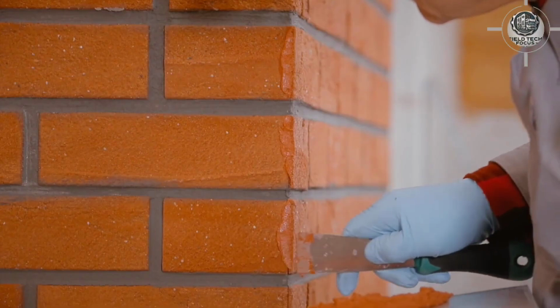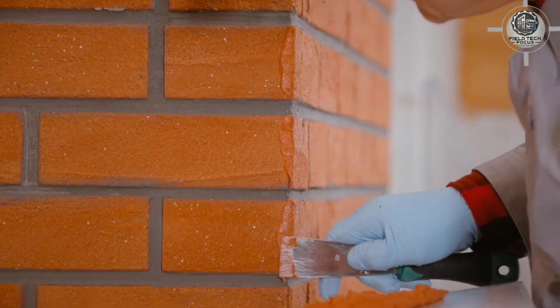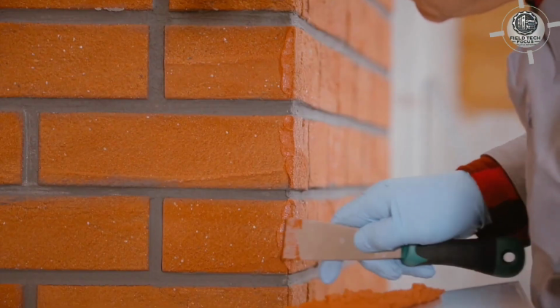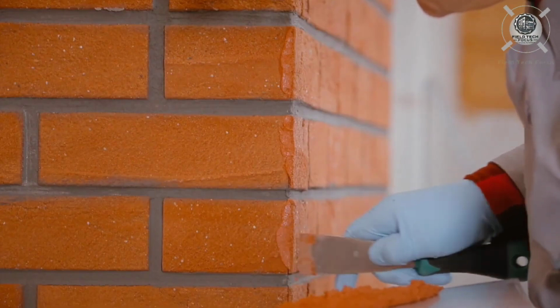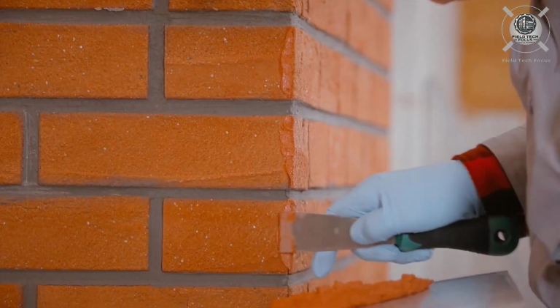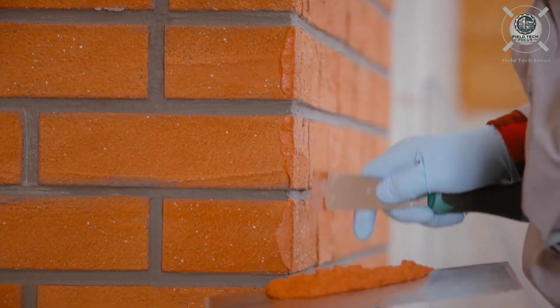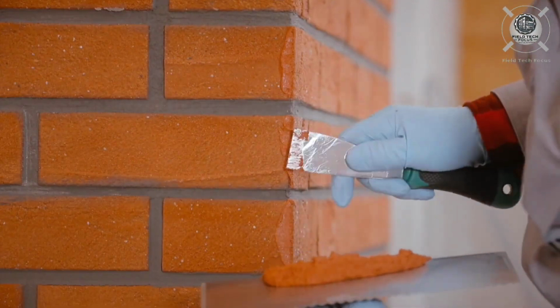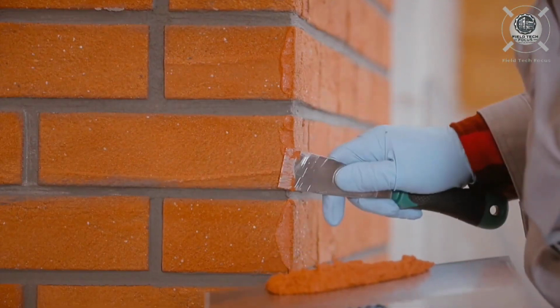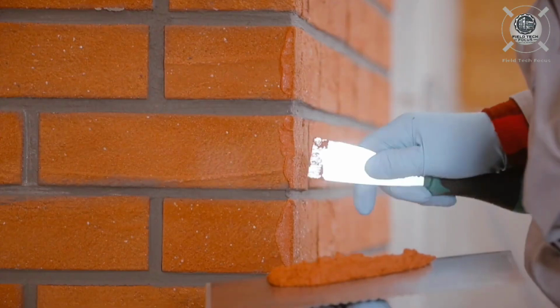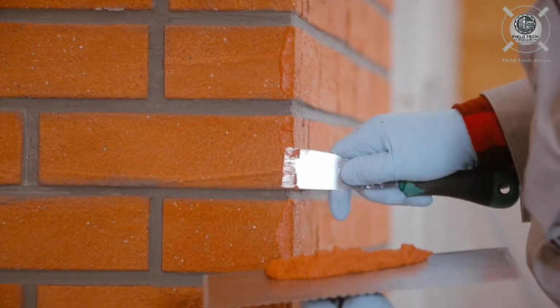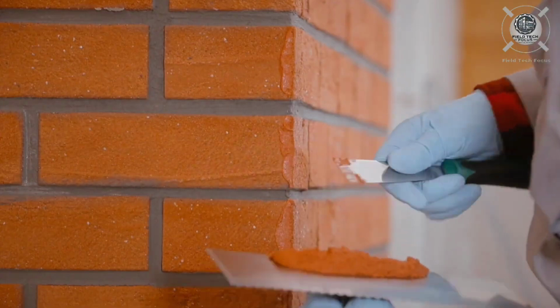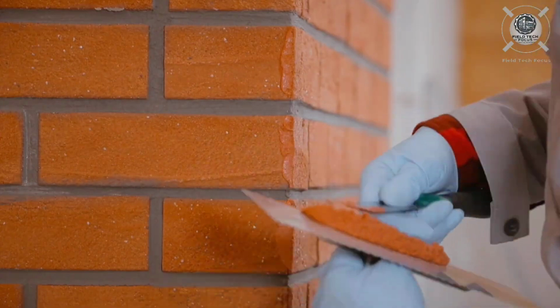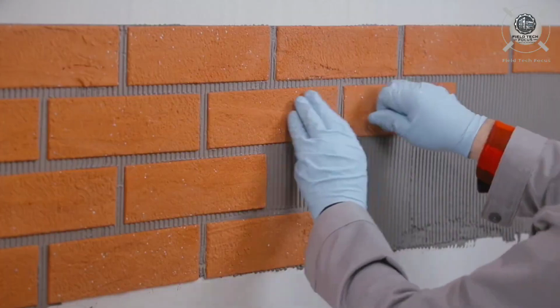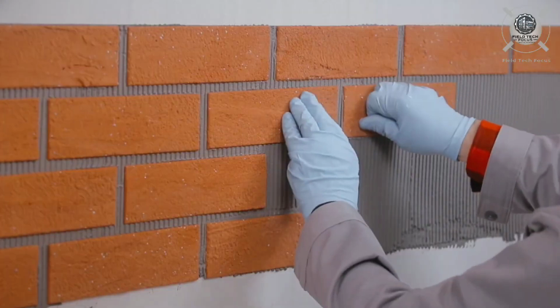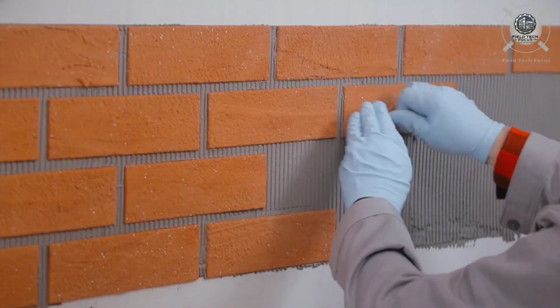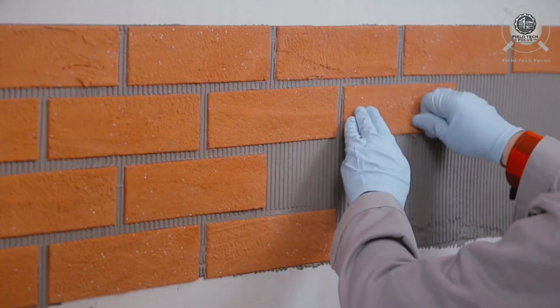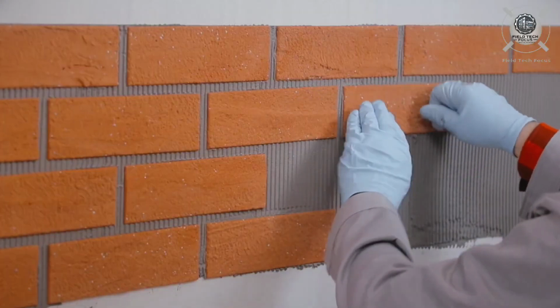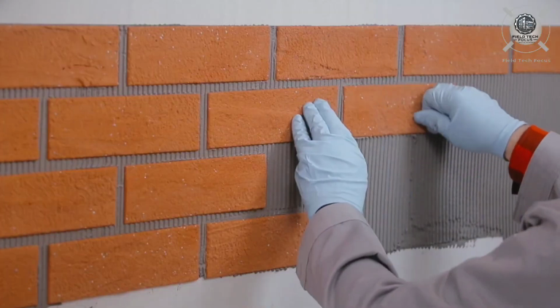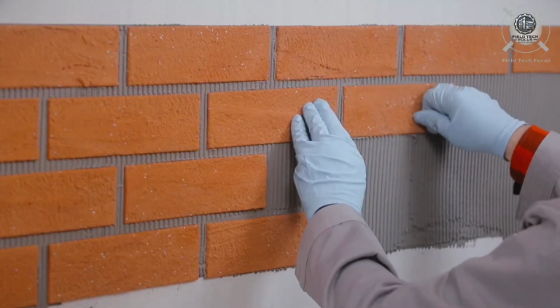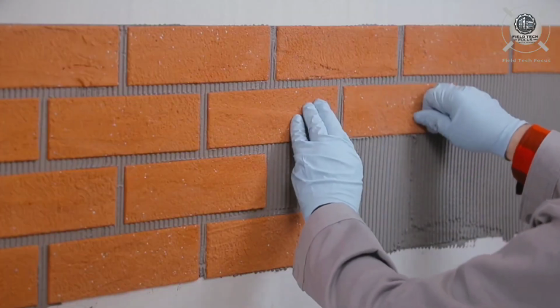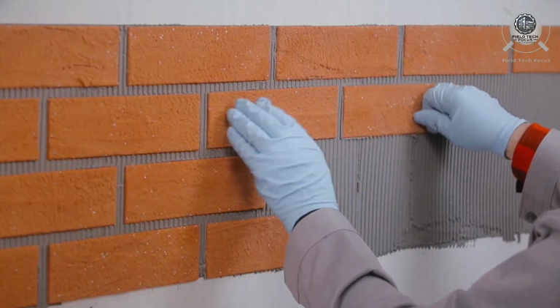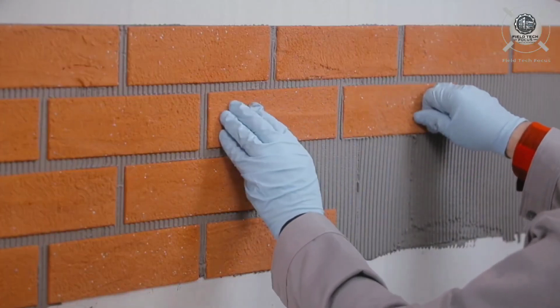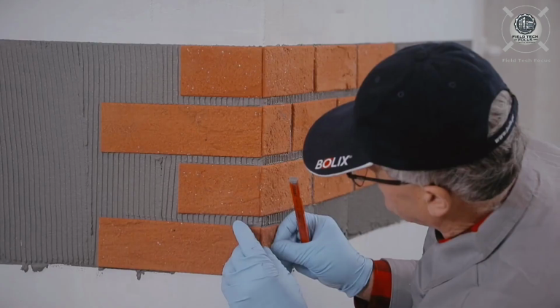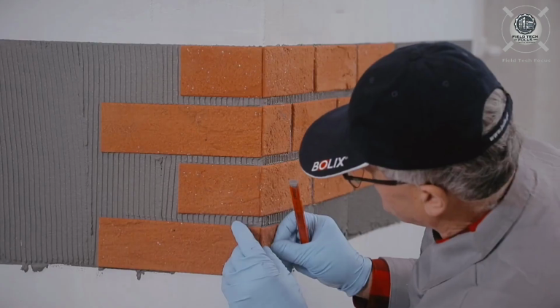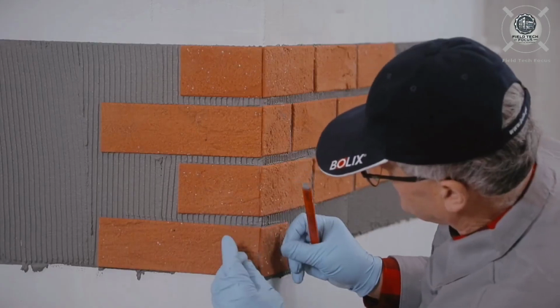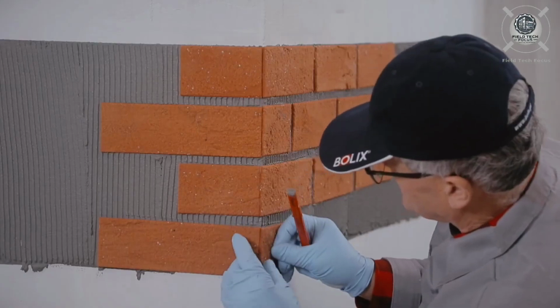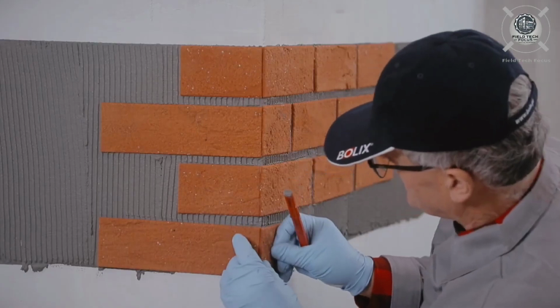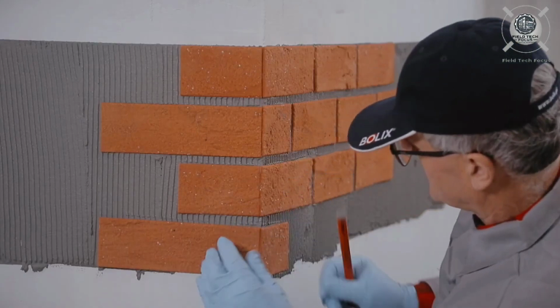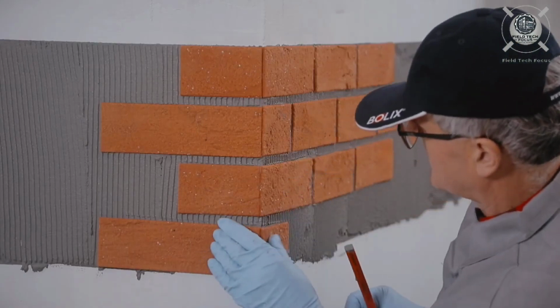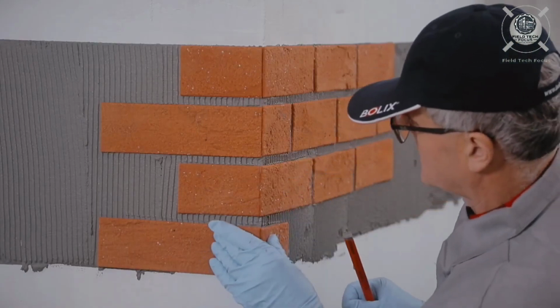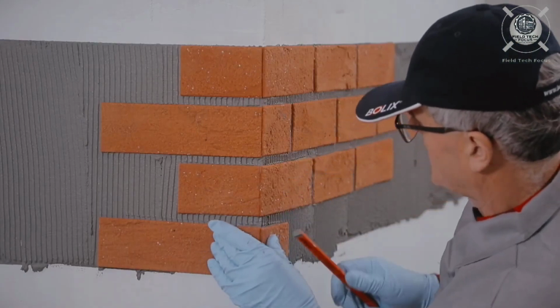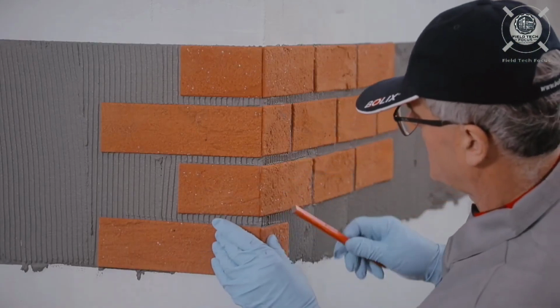But if a clean, sharp design is your style, Bolix BQS might be the makeover your home deserves.